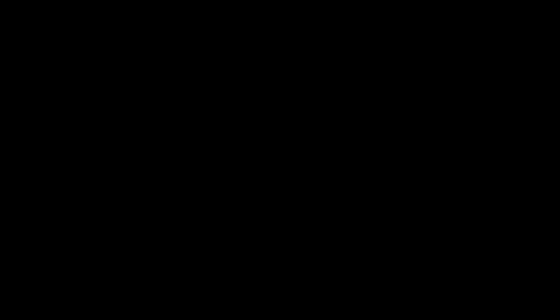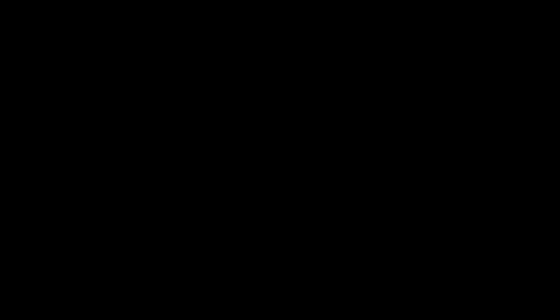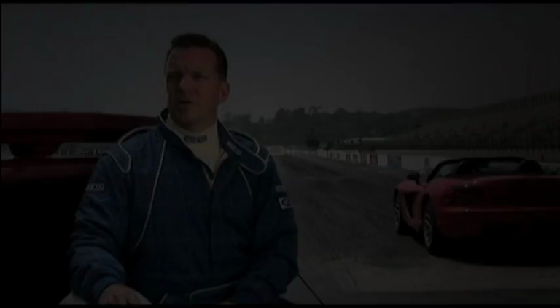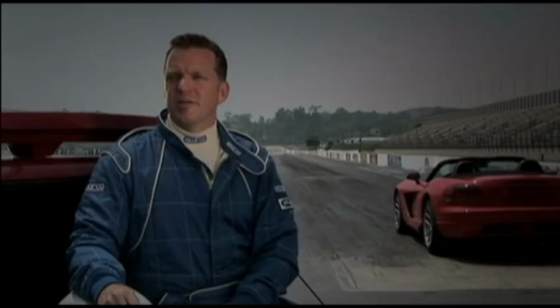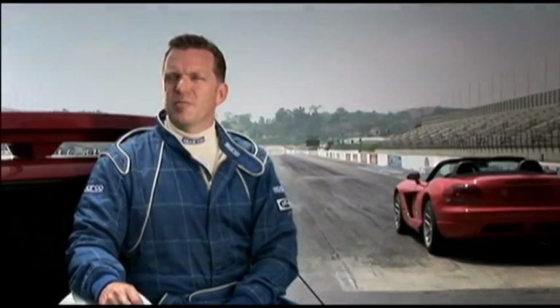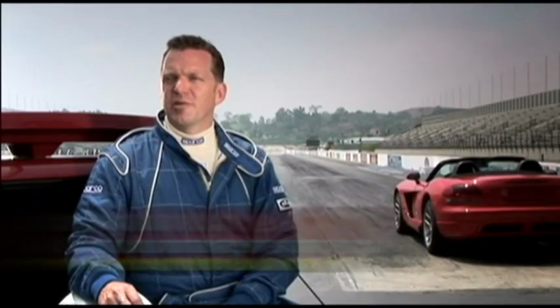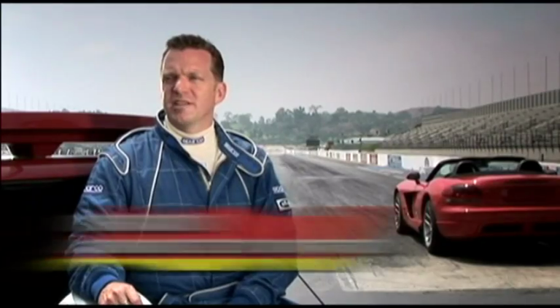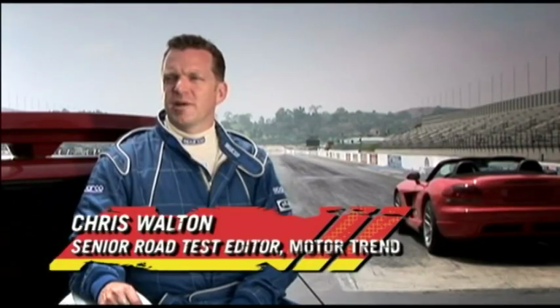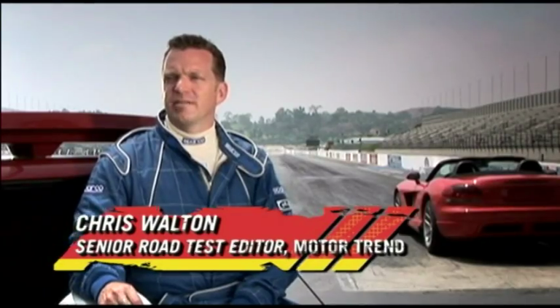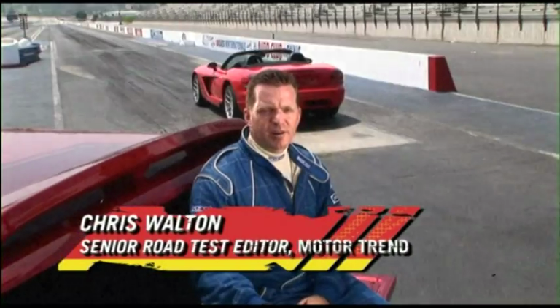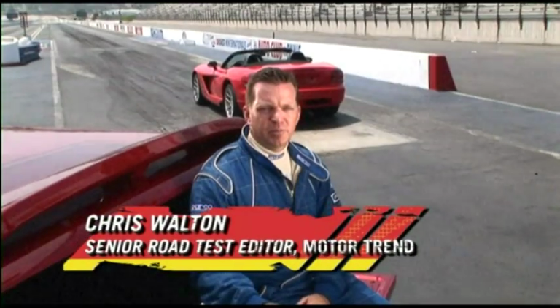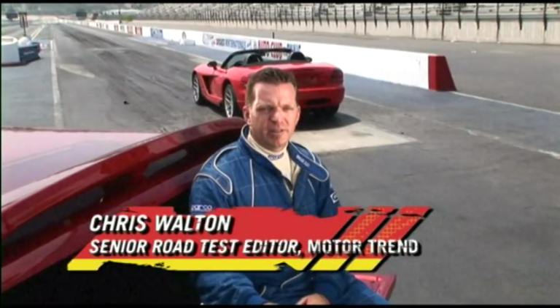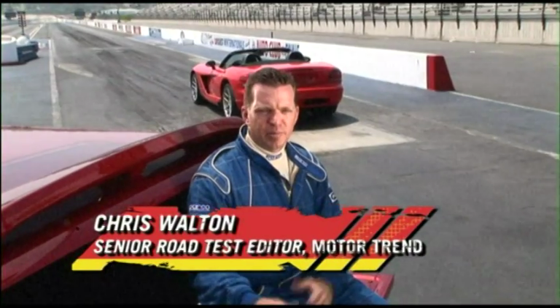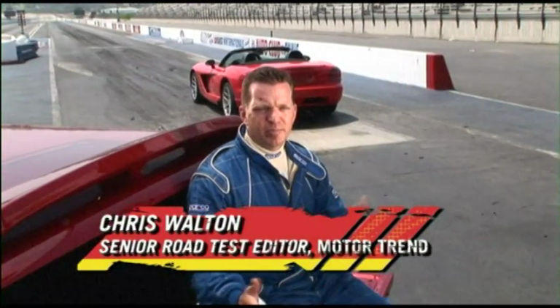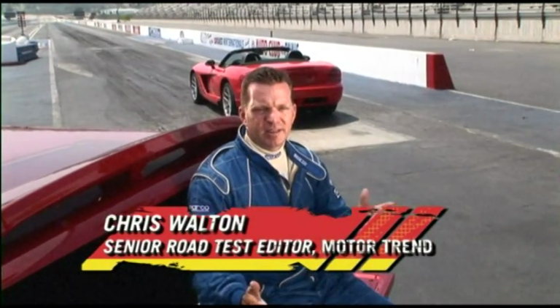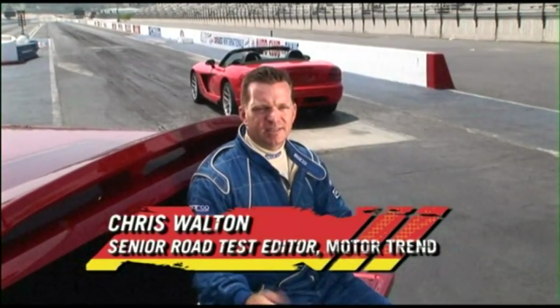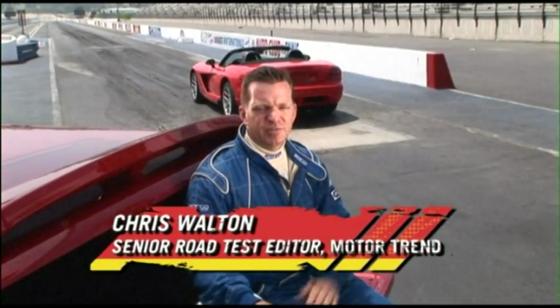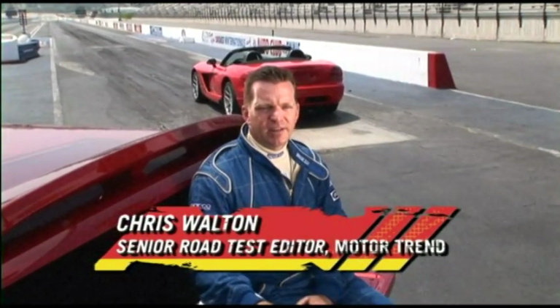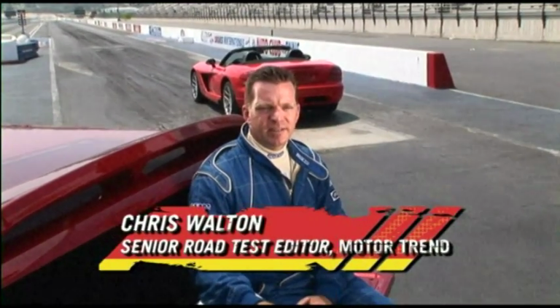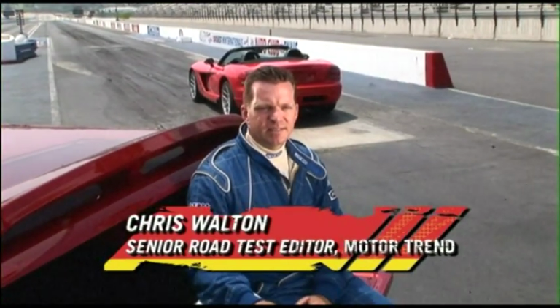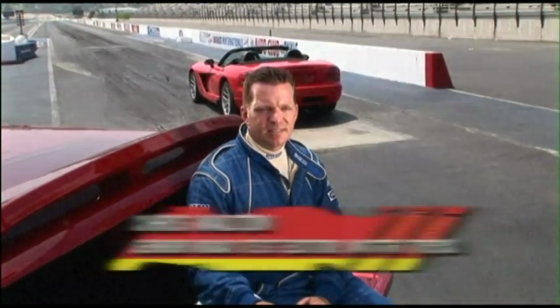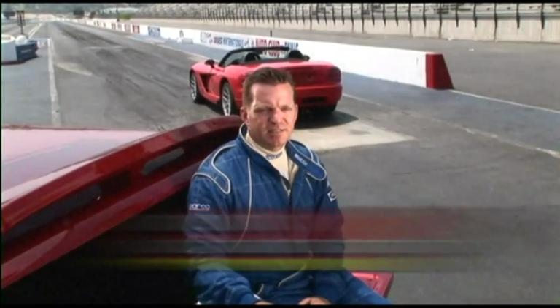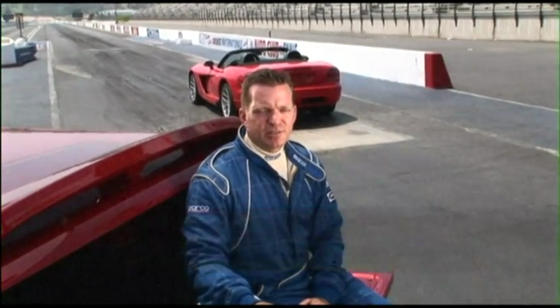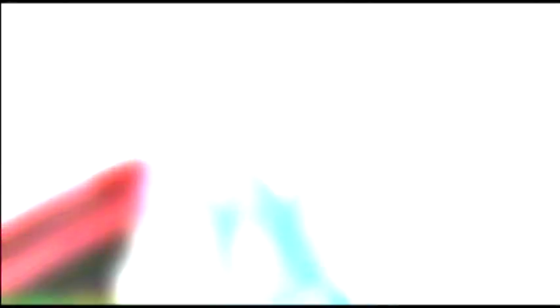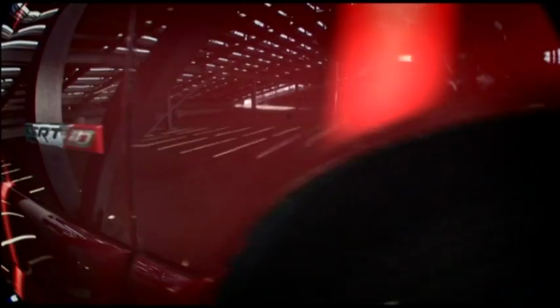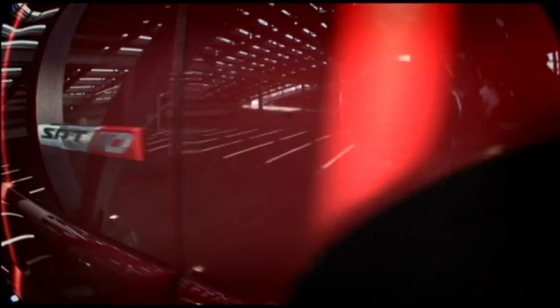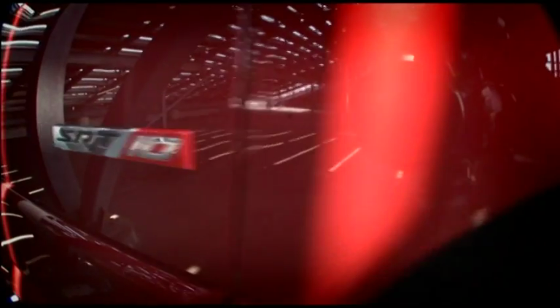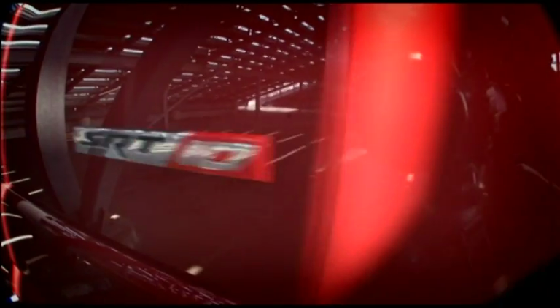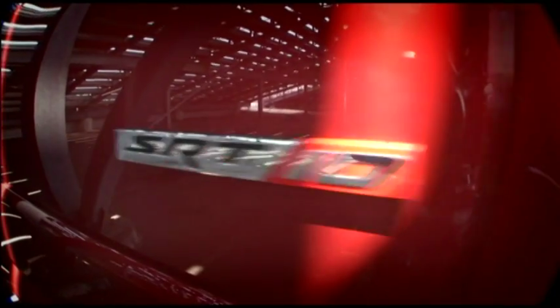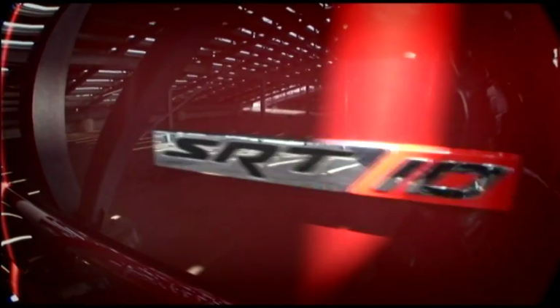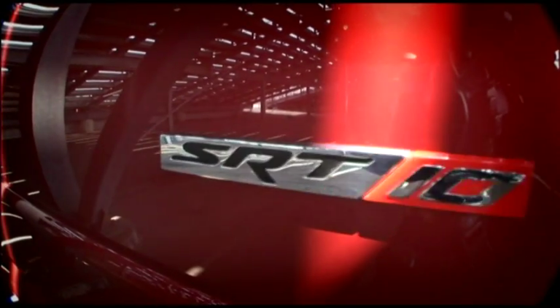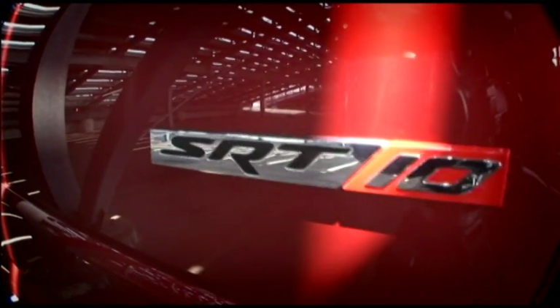We're here at Pomona Raceway, arguably the birthplace of drag racing, to test the new Dodge Ram SRT10.